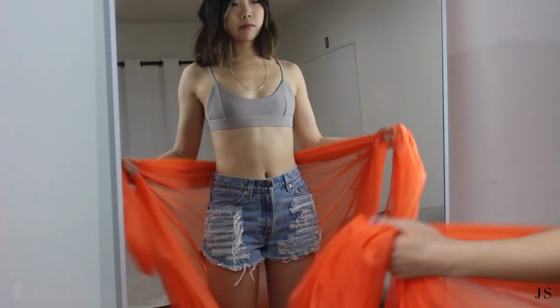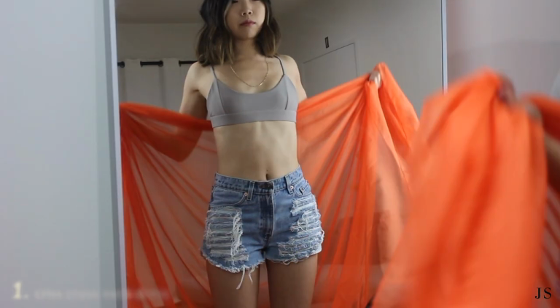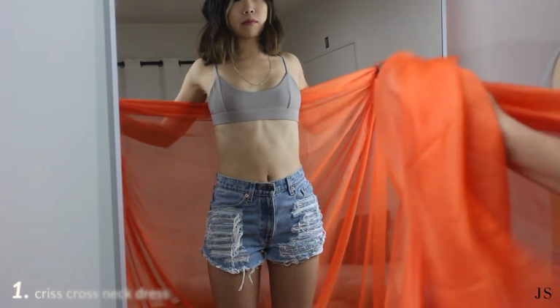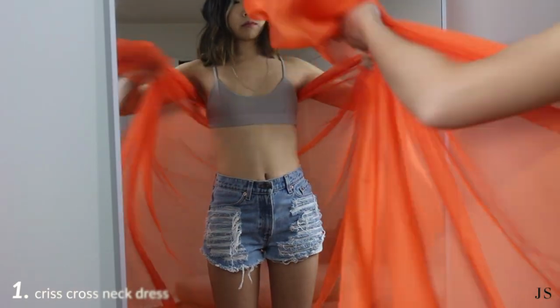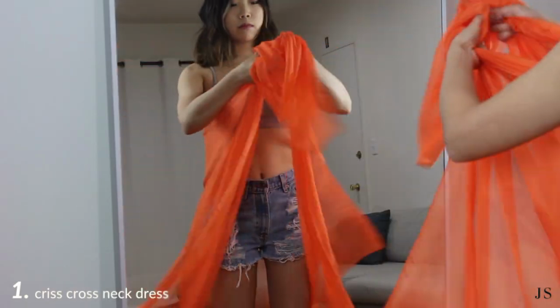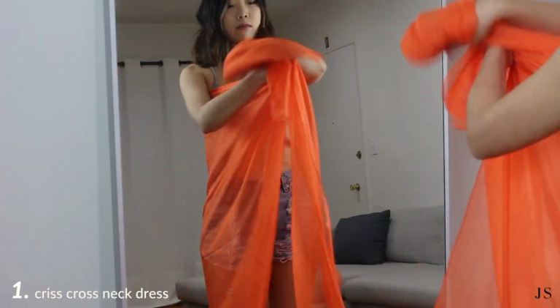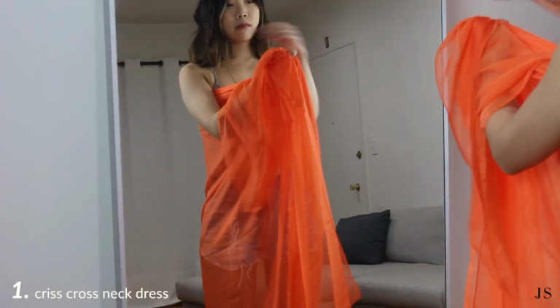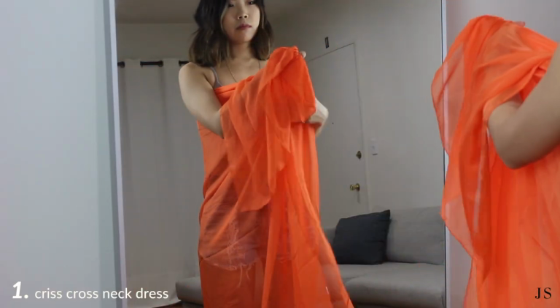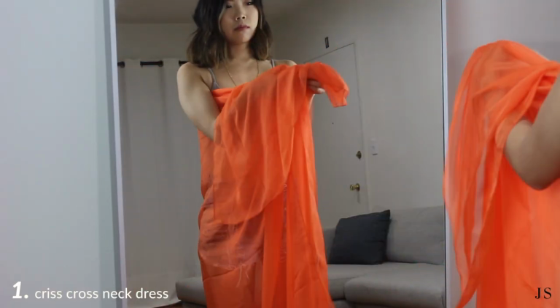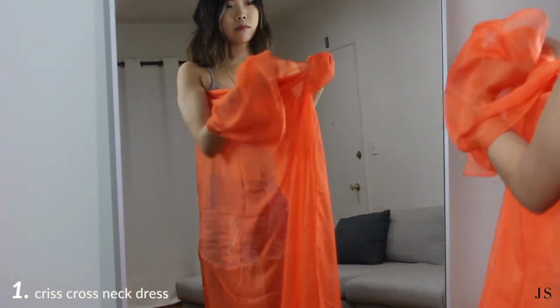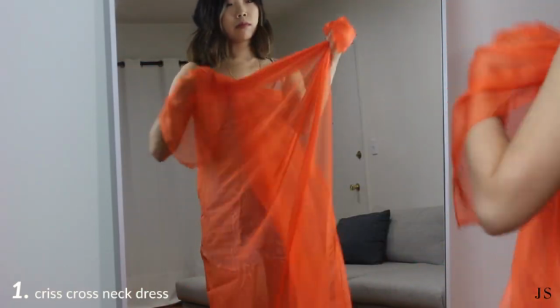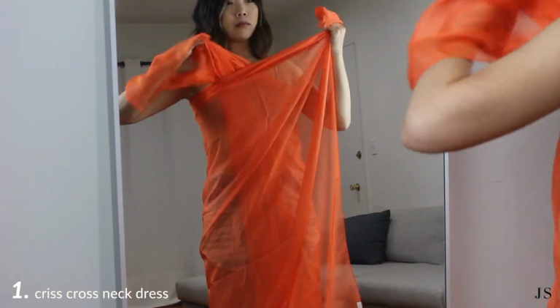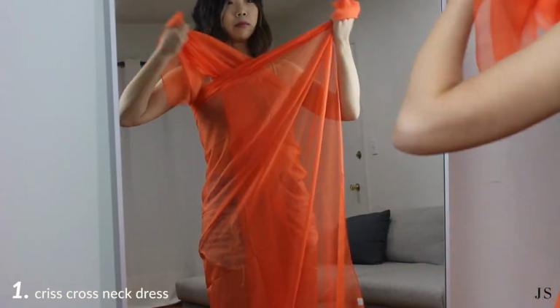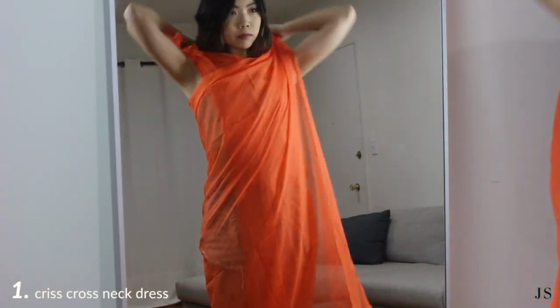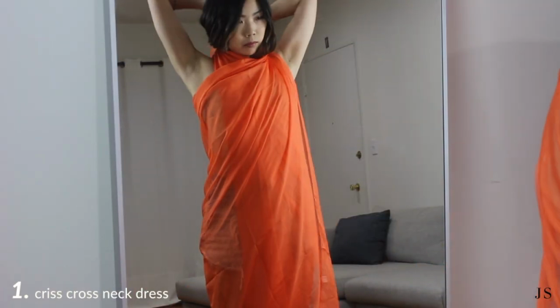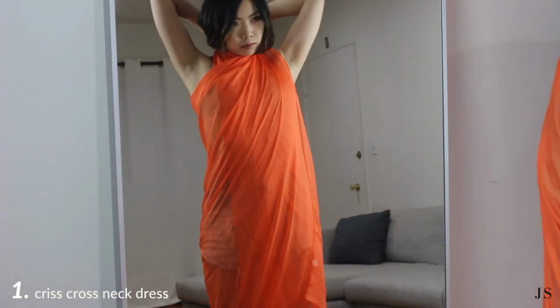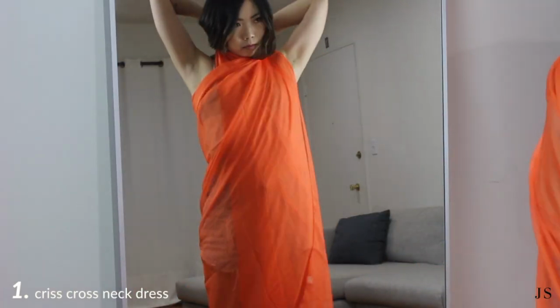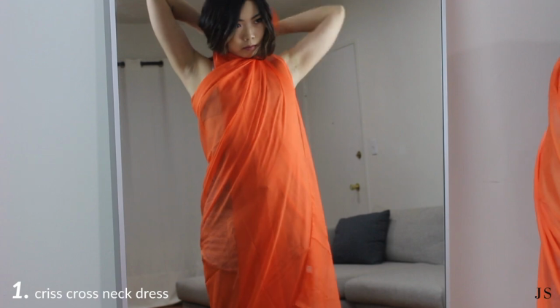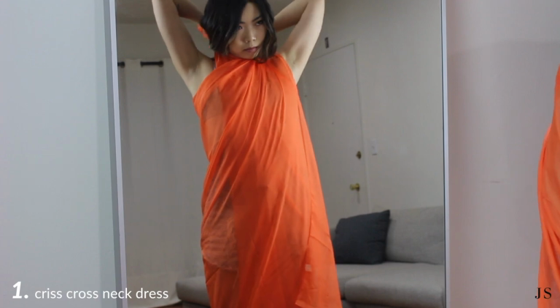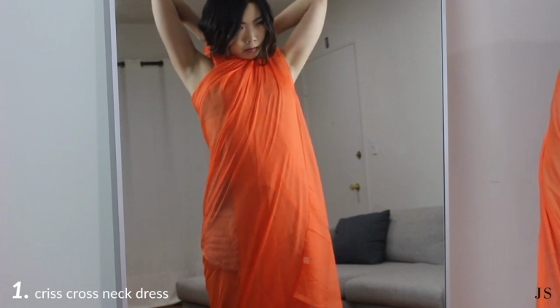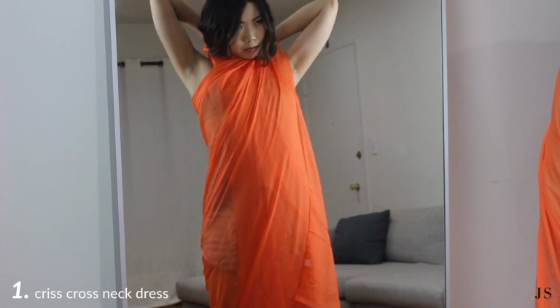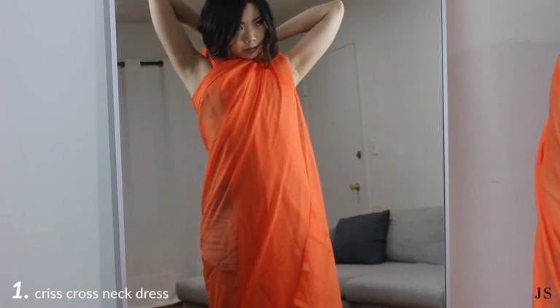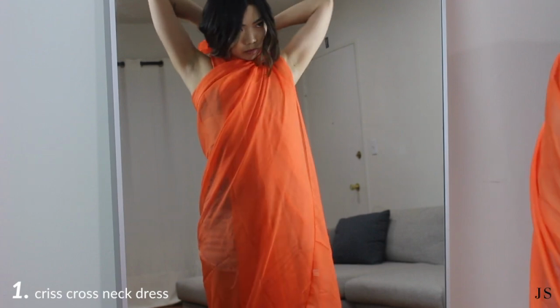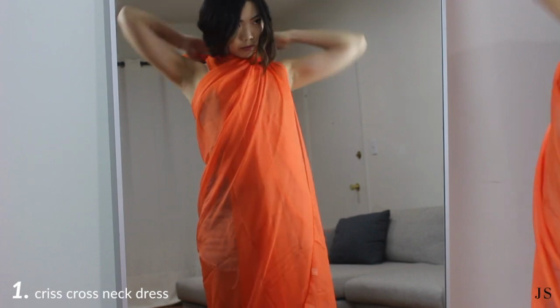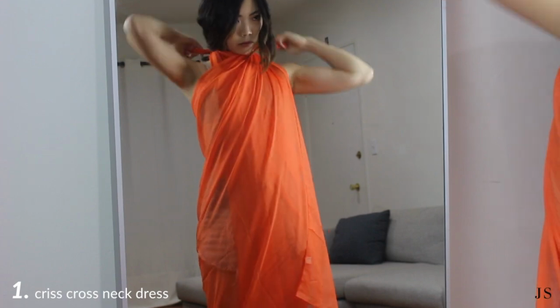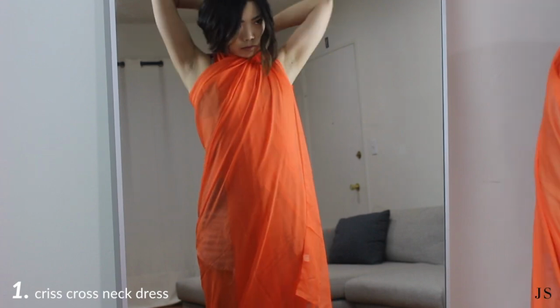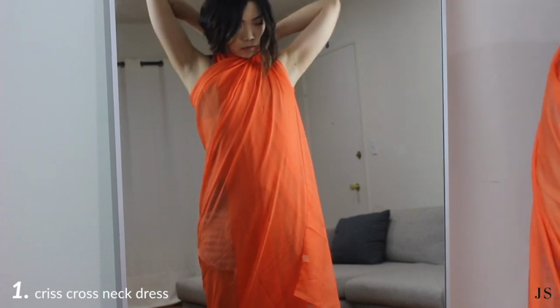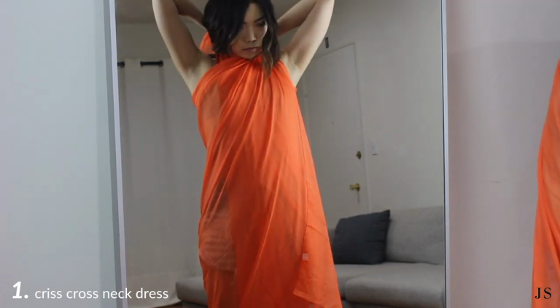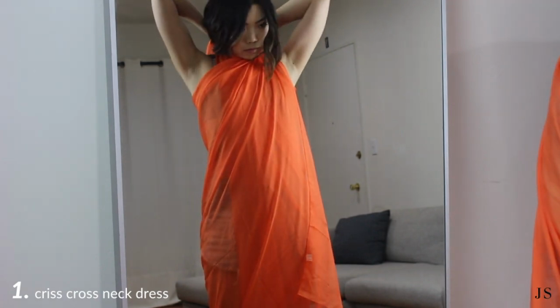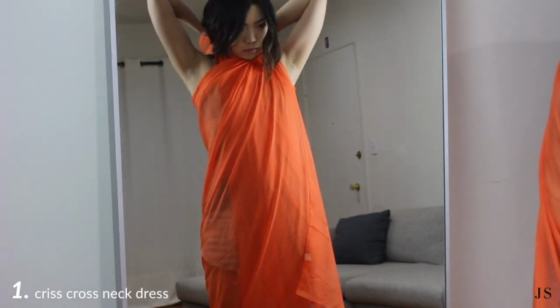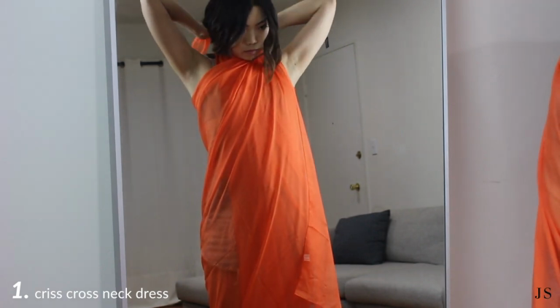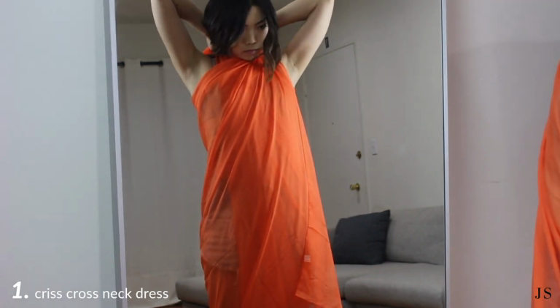To create a crisscross neck dress, take your sarong longways and crisscross it across your chest and tie it in a double knot behind your neck.